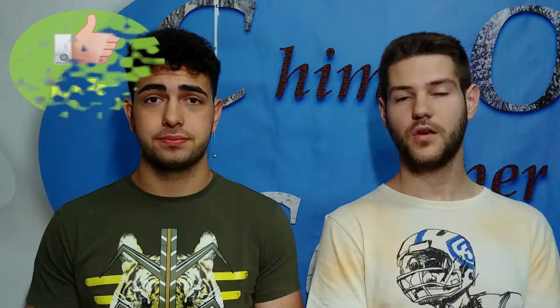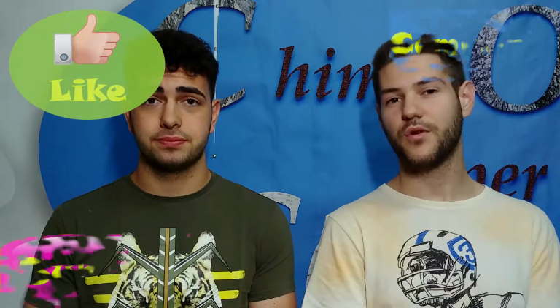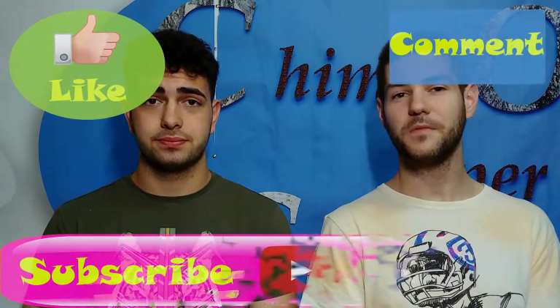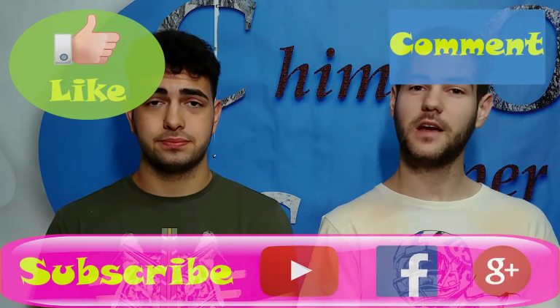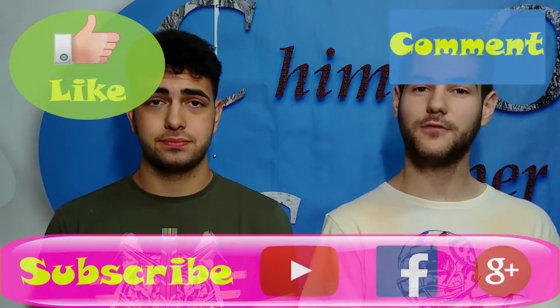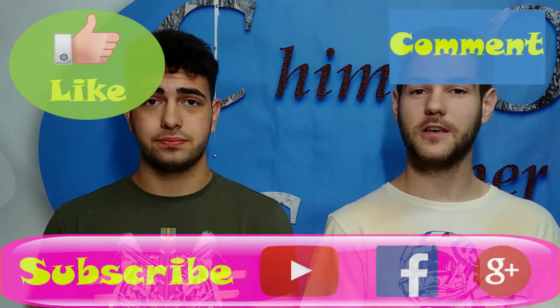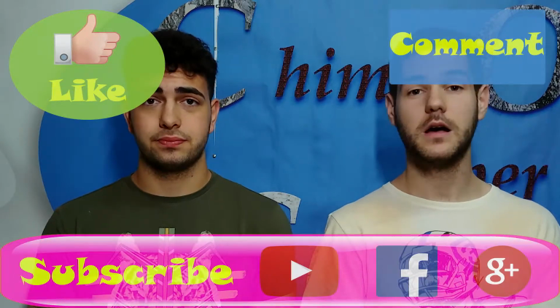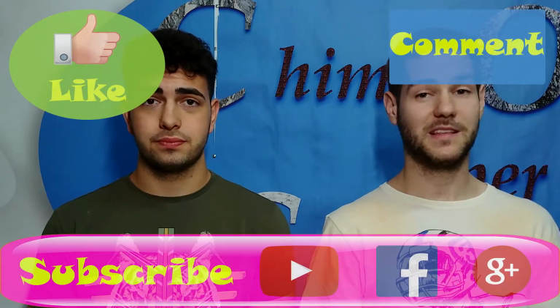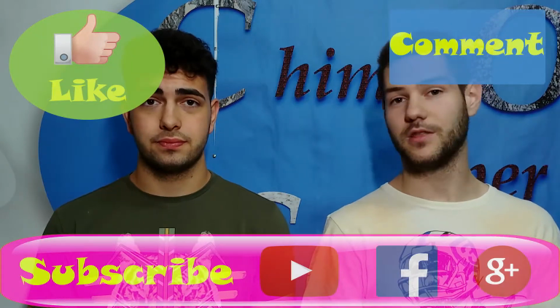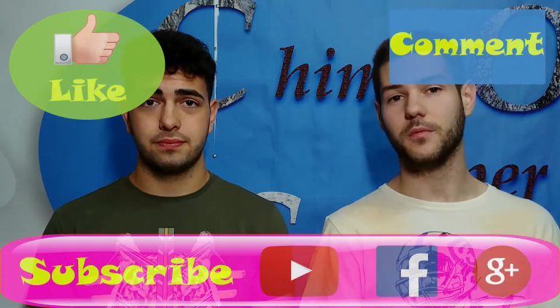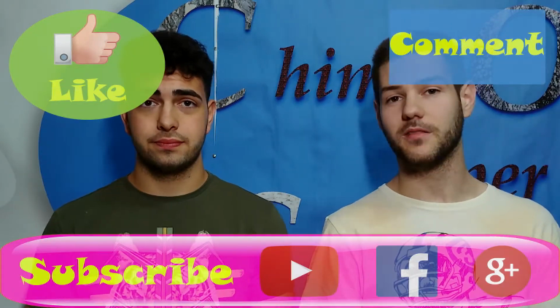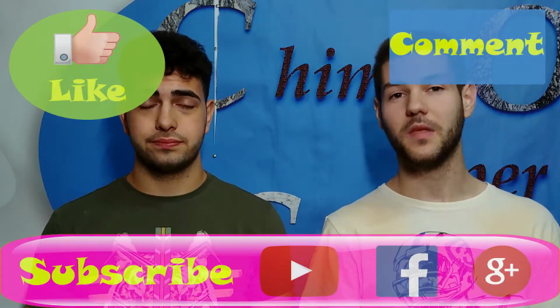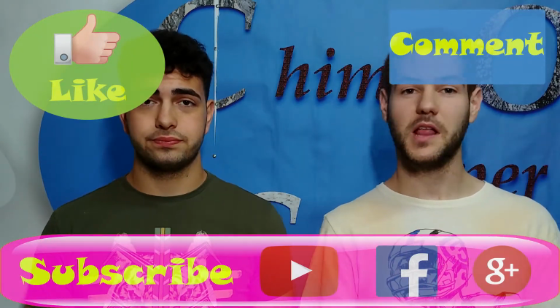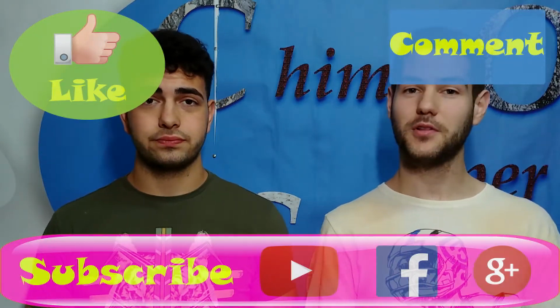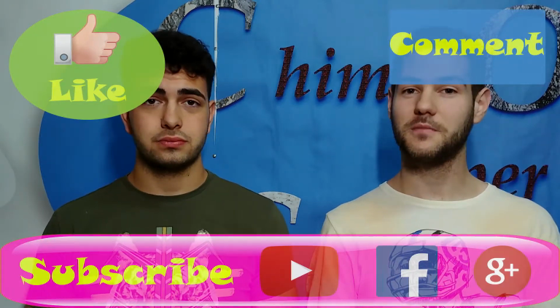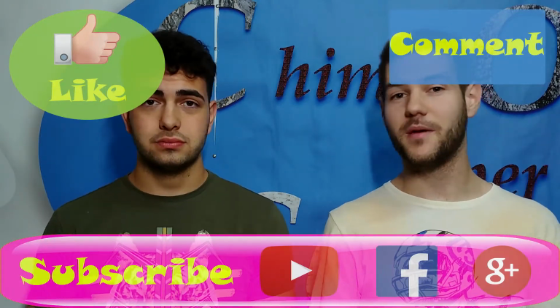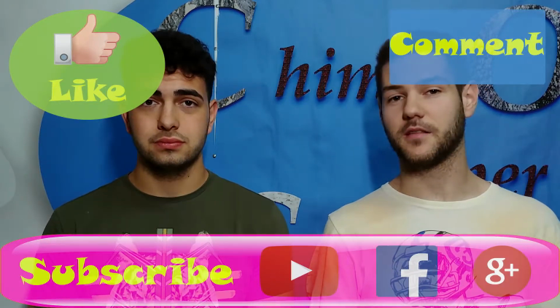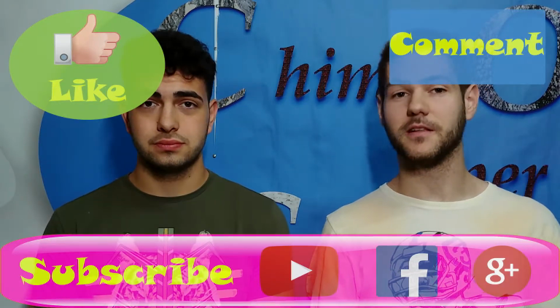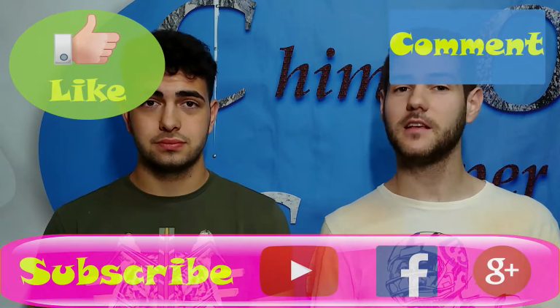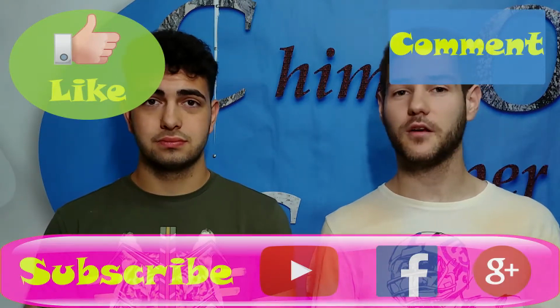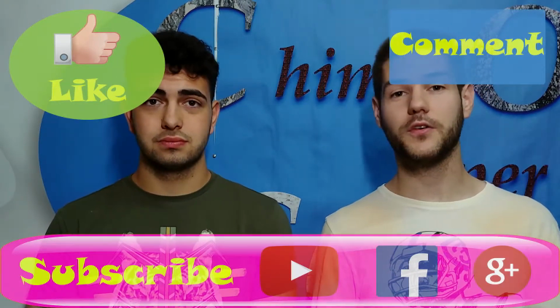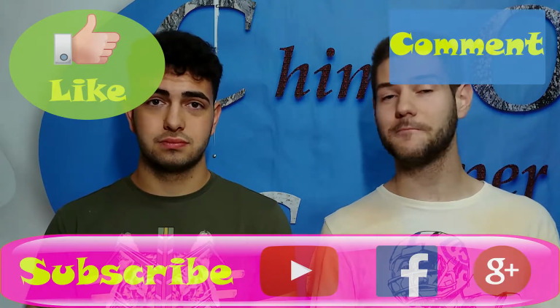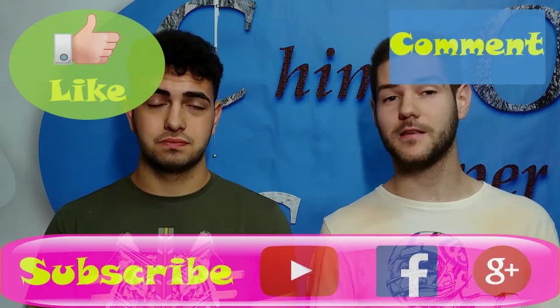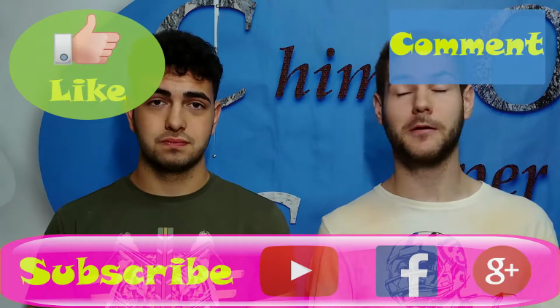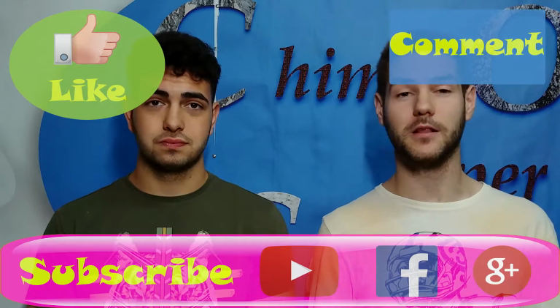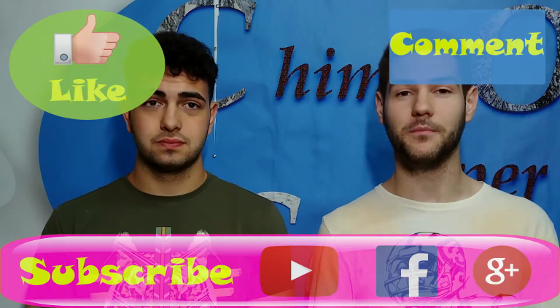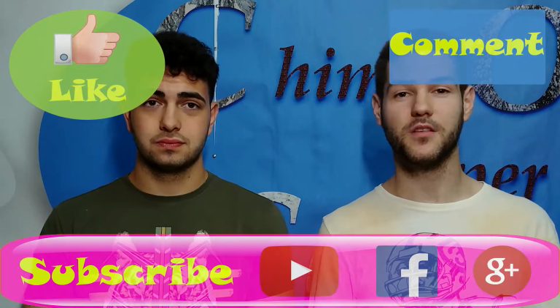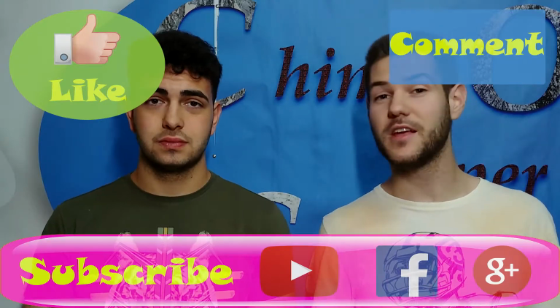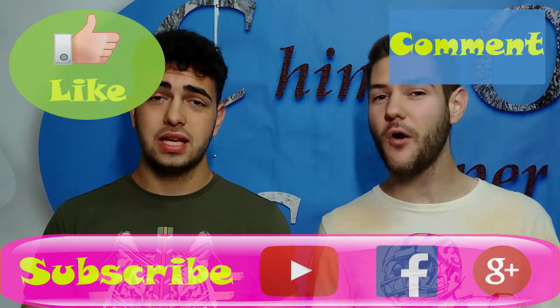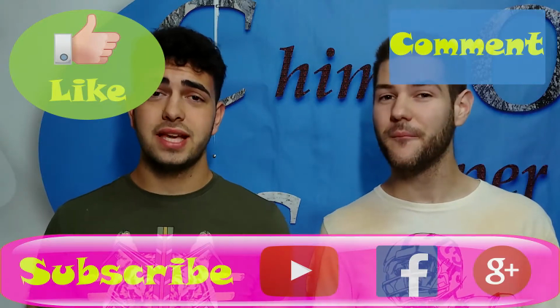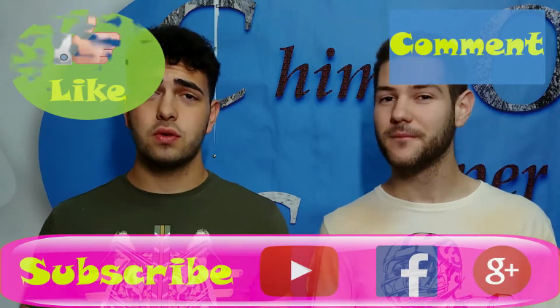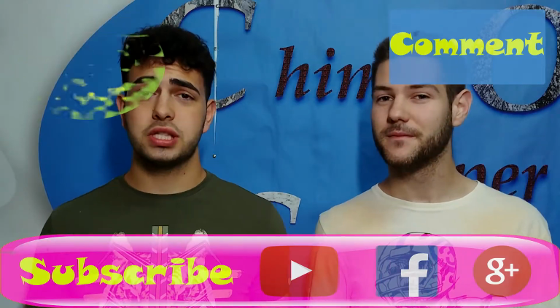So everyone, if you like this video let us know in the comments. If you want to see more experiments like this, go to our page and subscribe. That's all — thanks for watching guys!